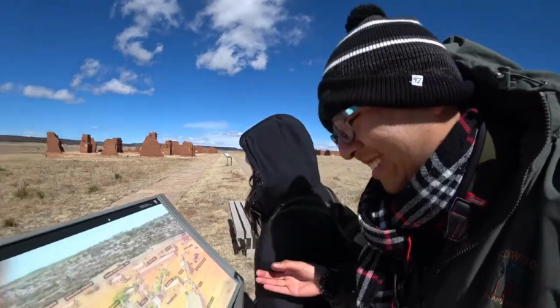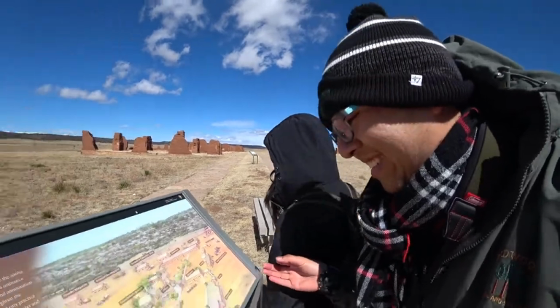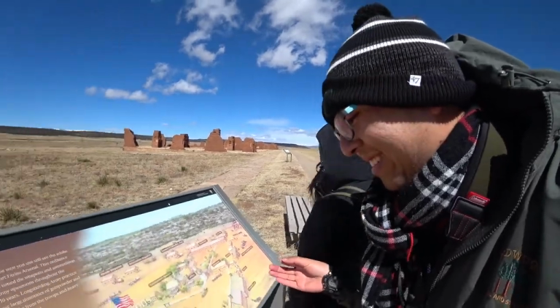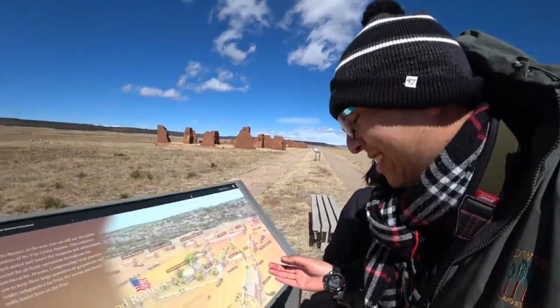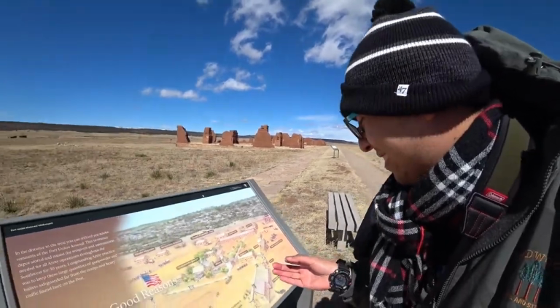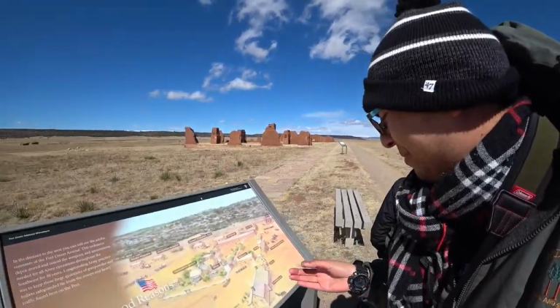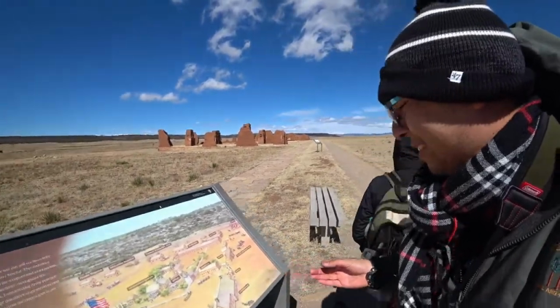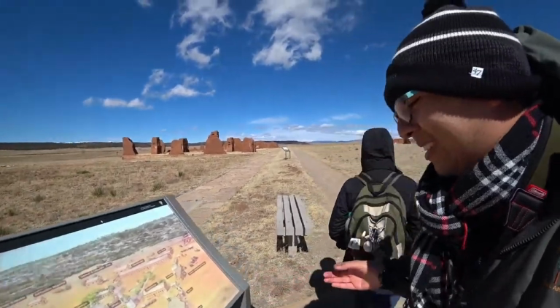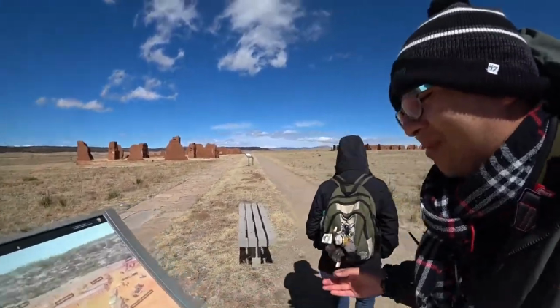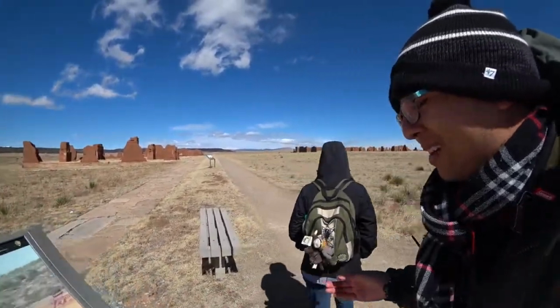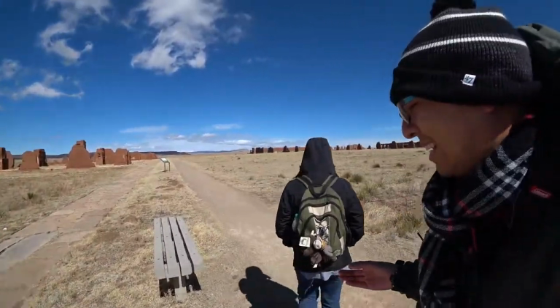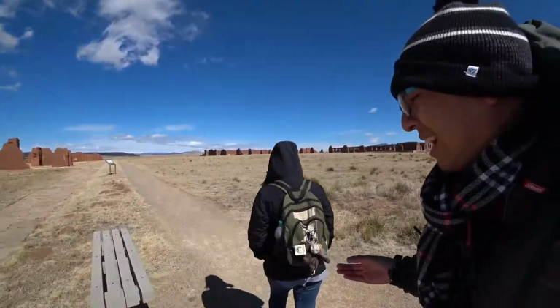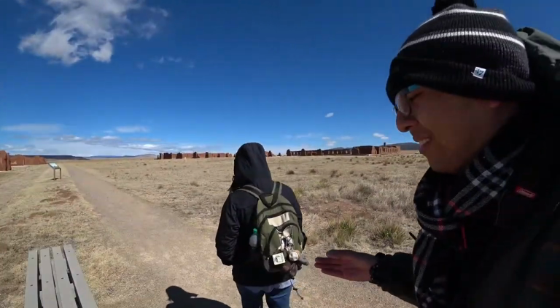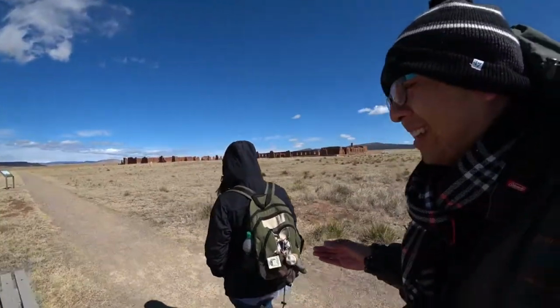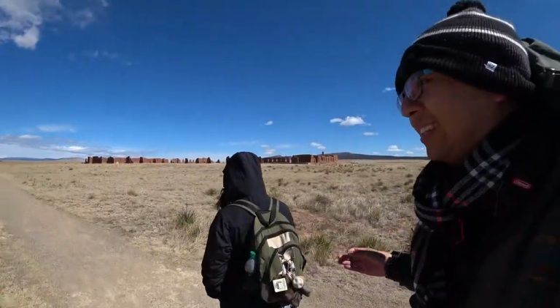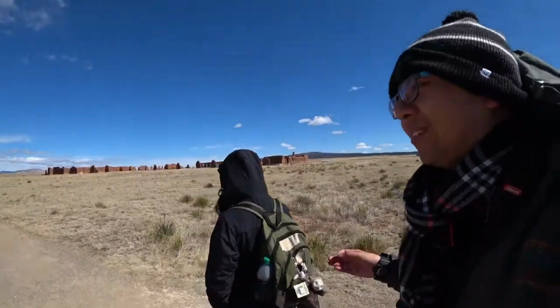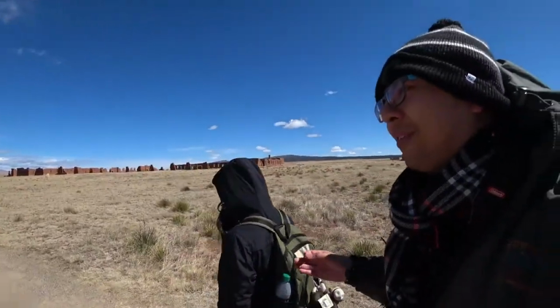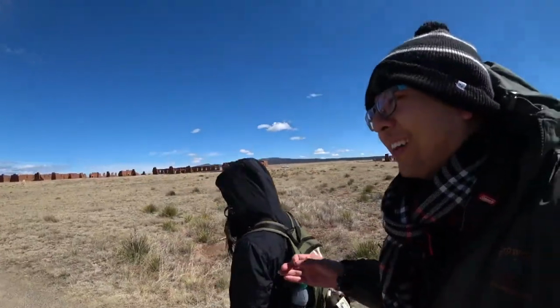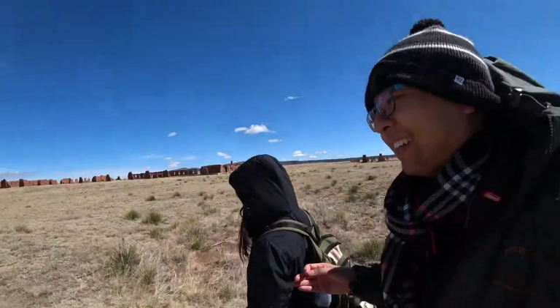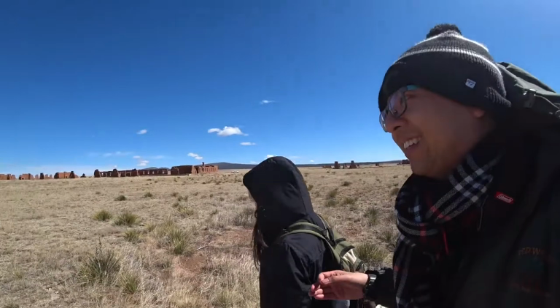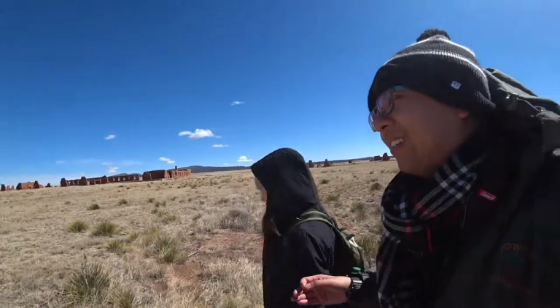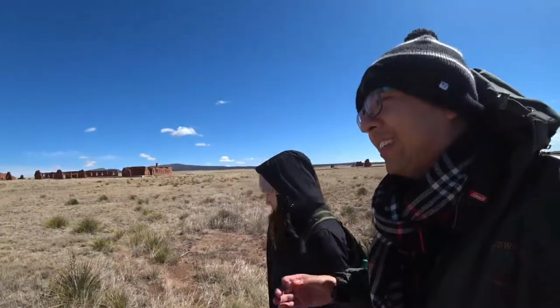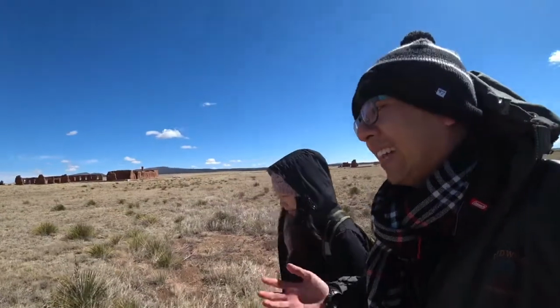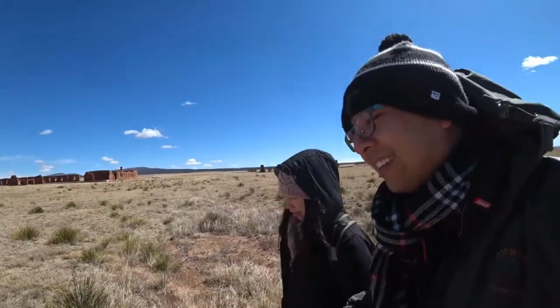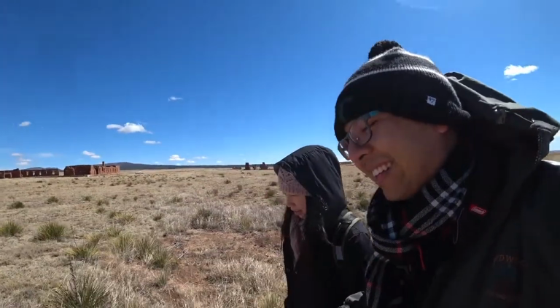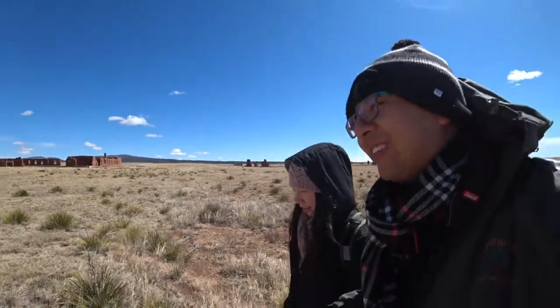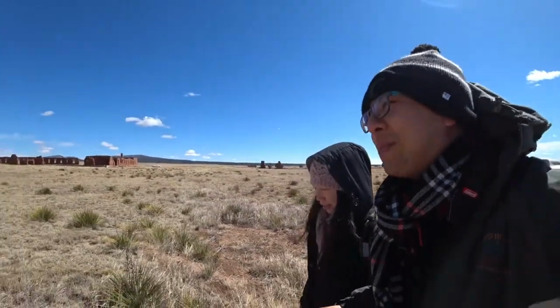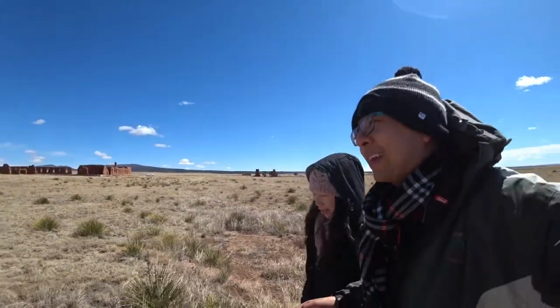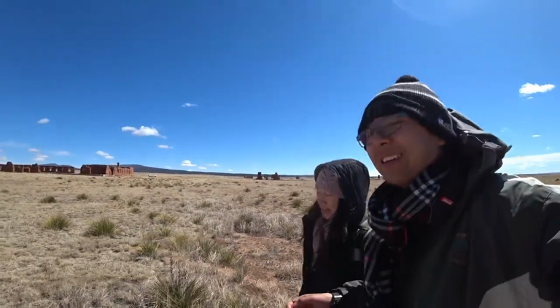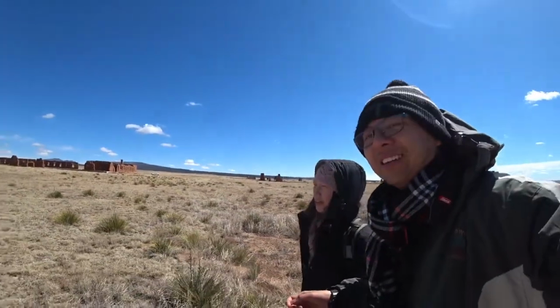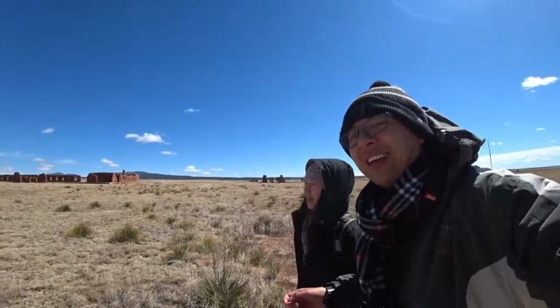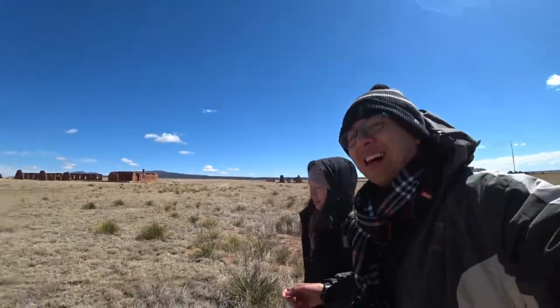It looks like pretty nice living in this little fort — well, it's not that little either. It's pretty big, considering that time. I think it would be fun living here.